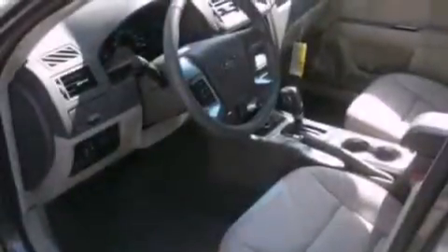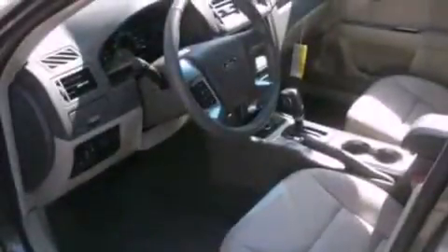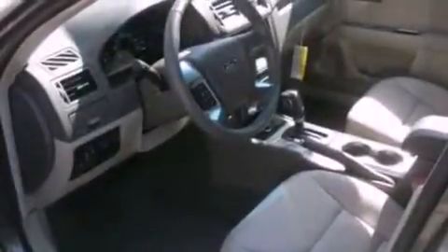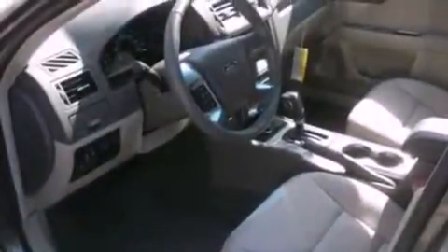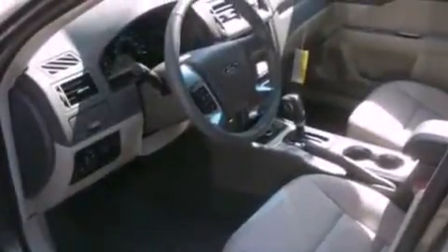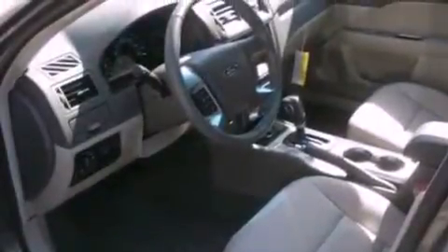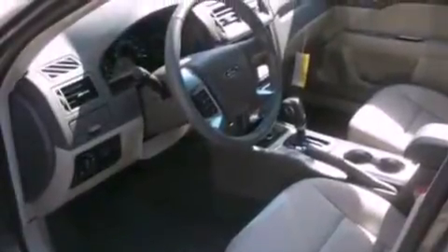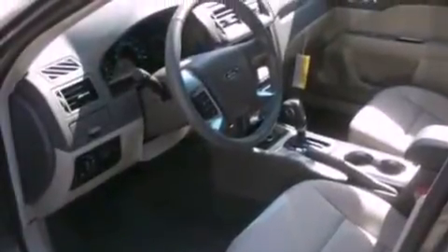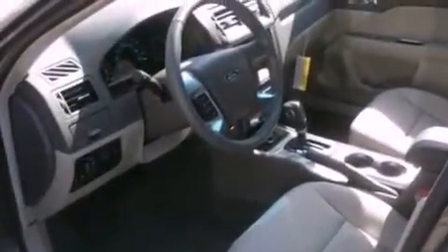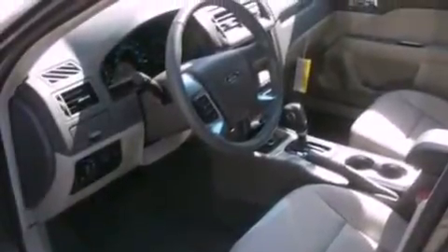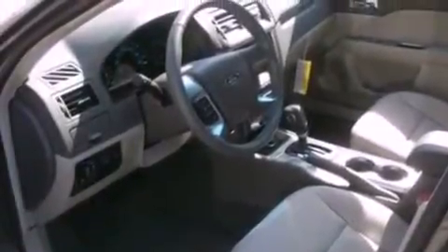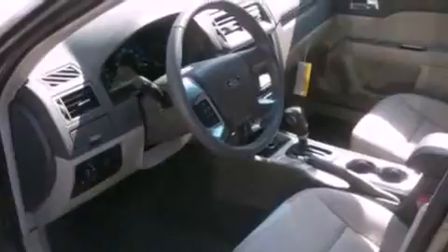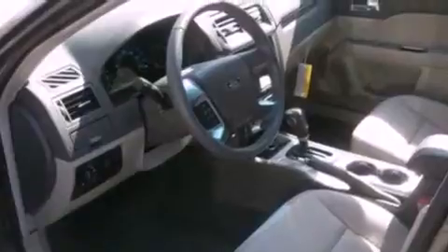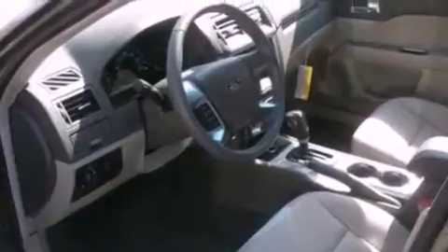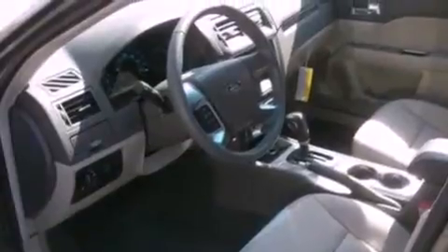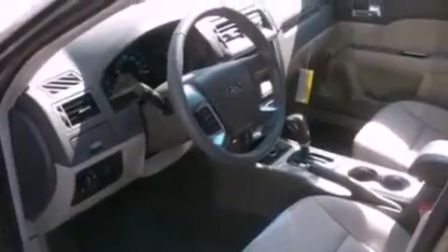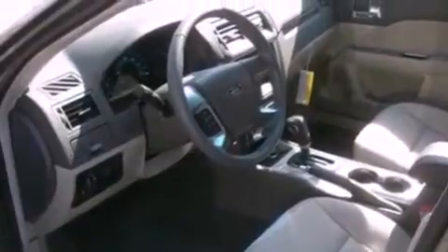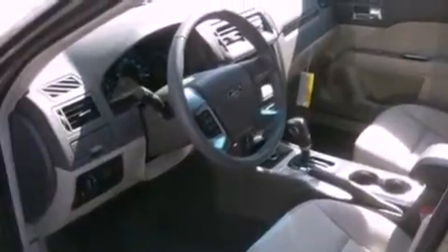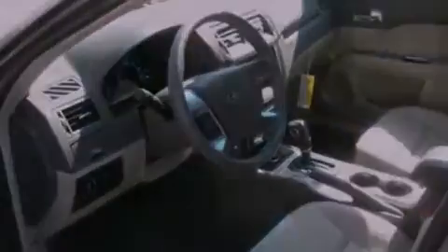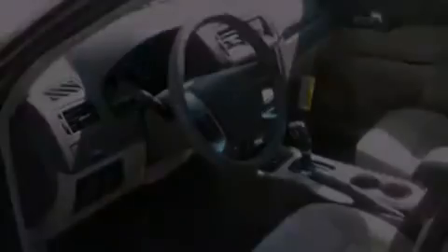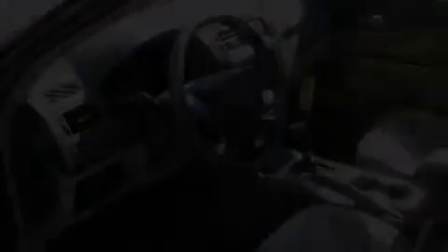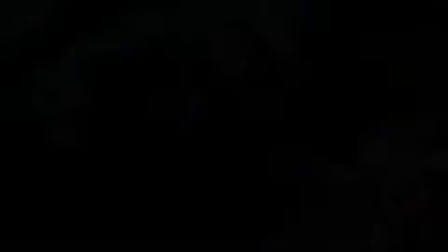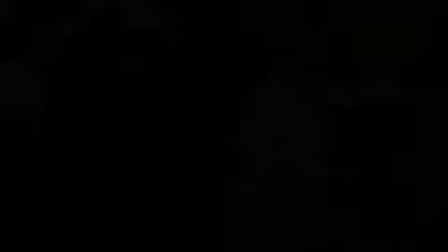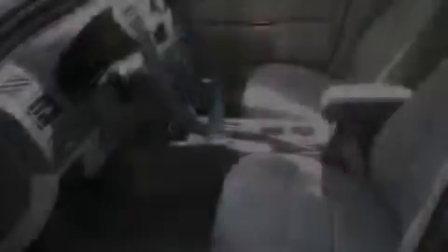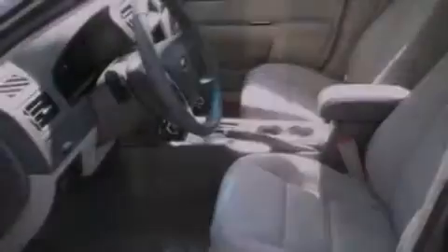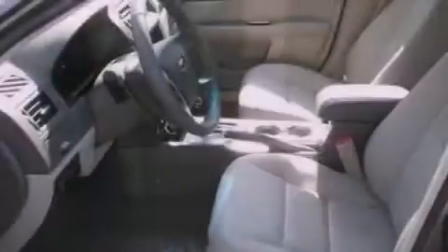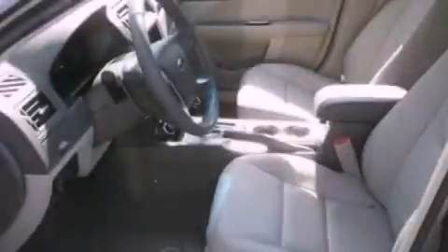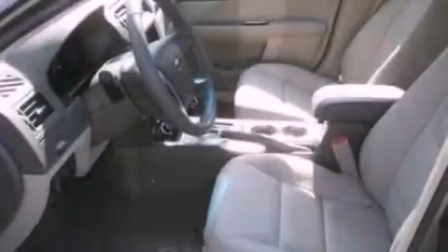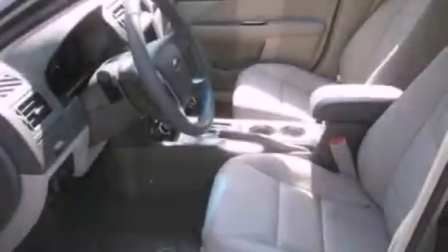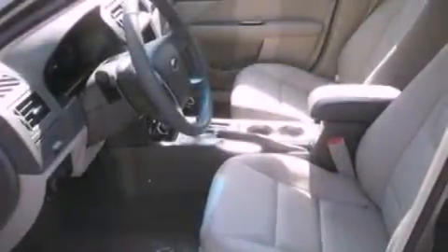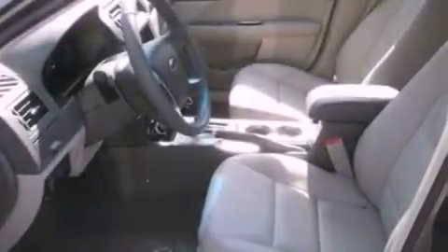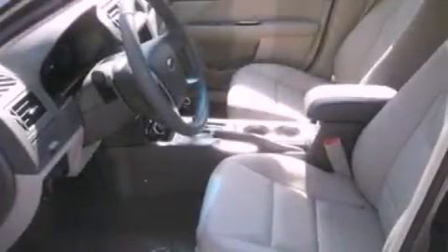Halogen headlights, front and rear reading lights, and leather seats provide great support and create an overall luxurious feel.